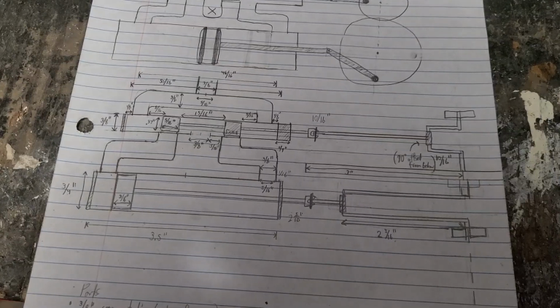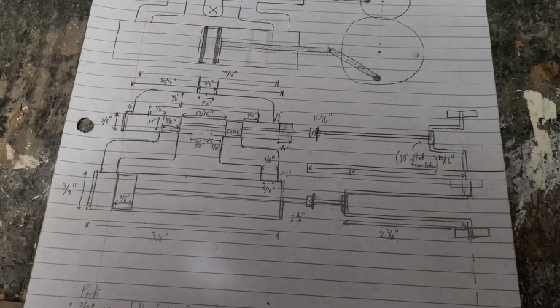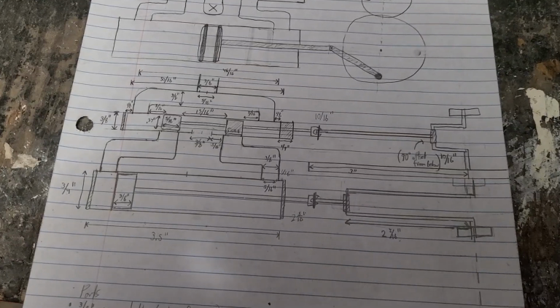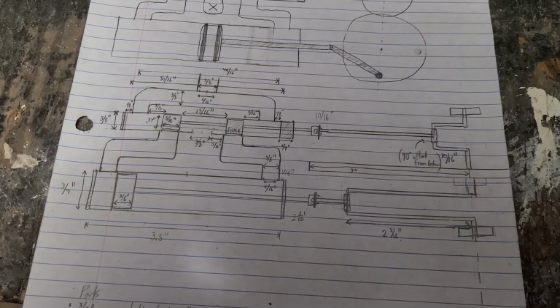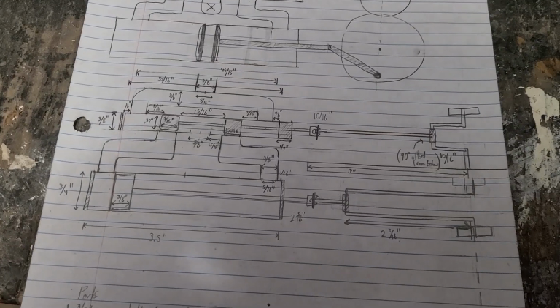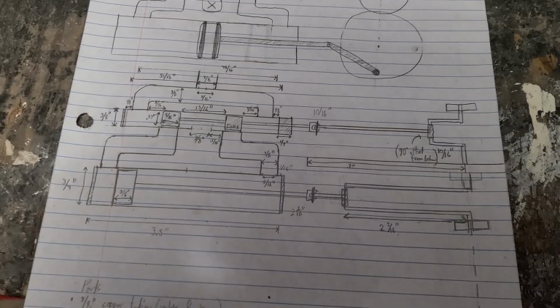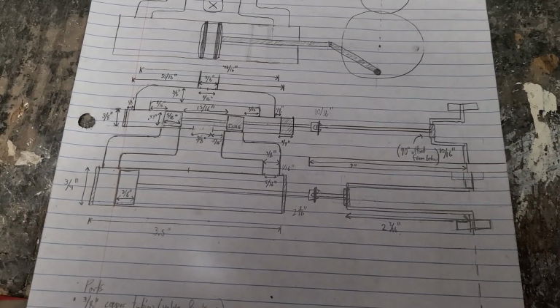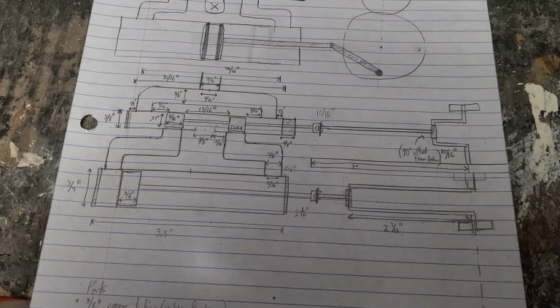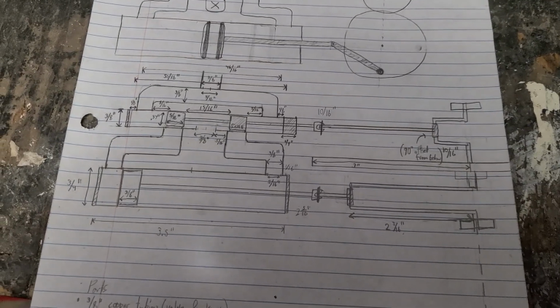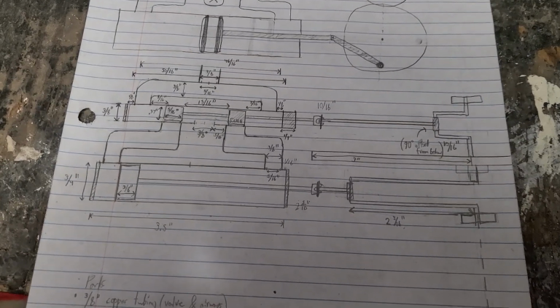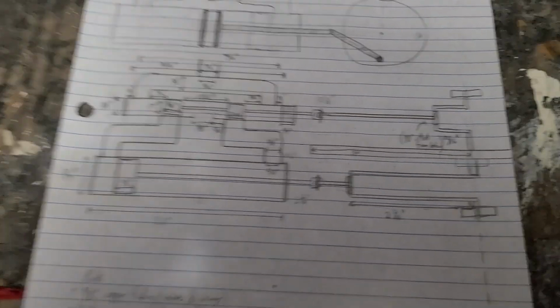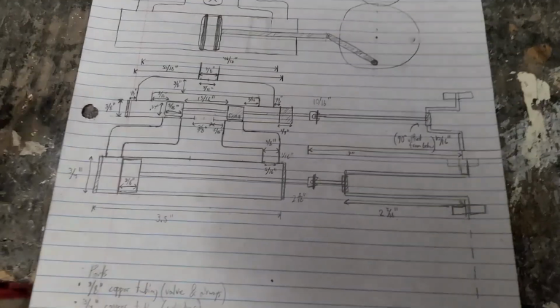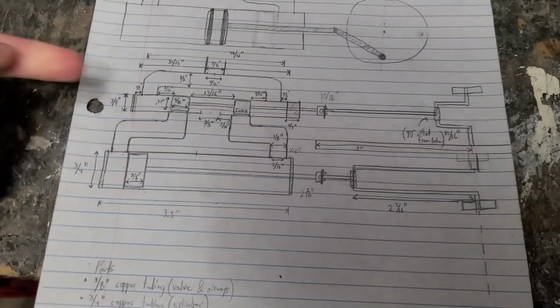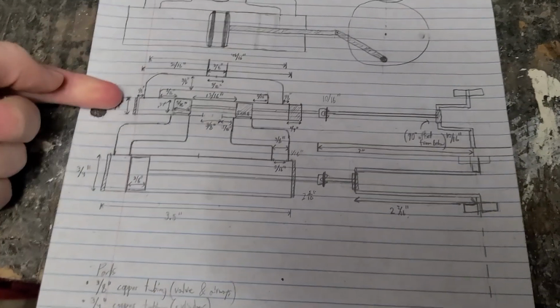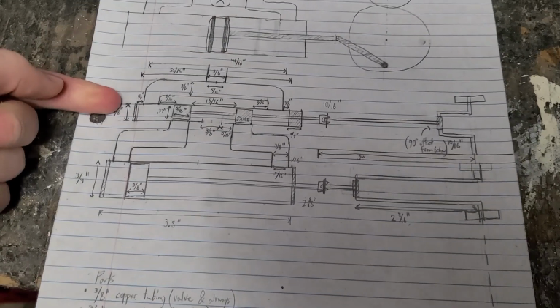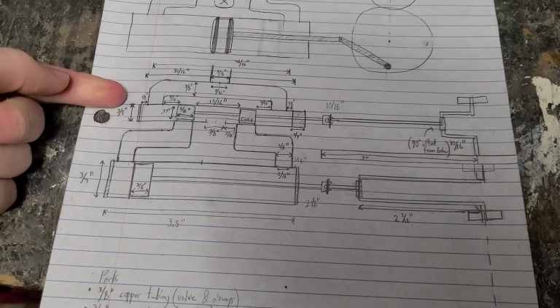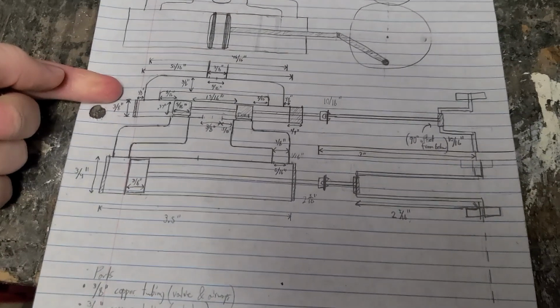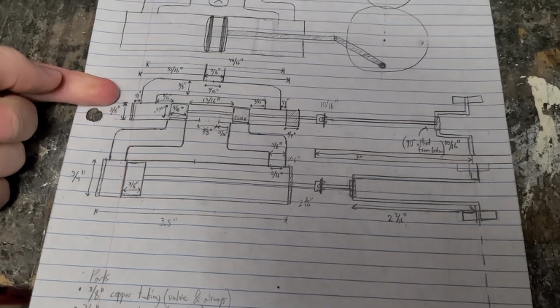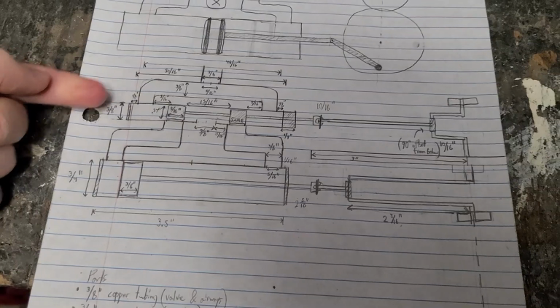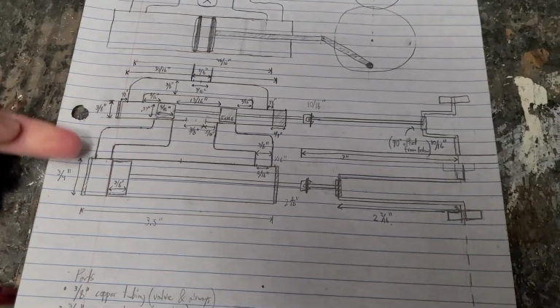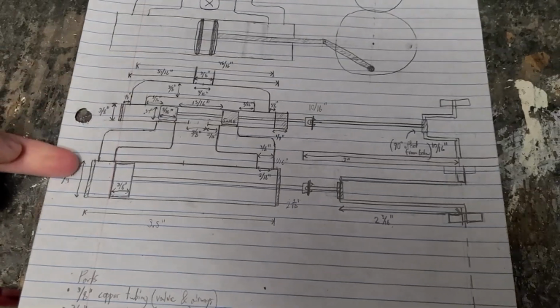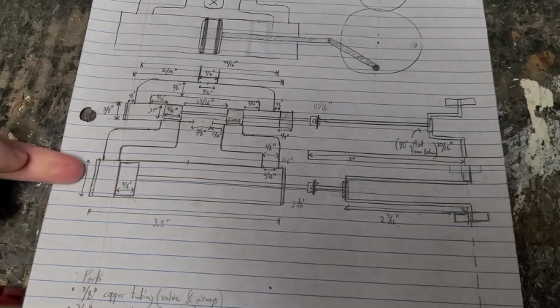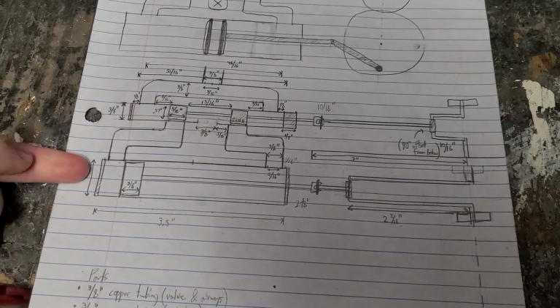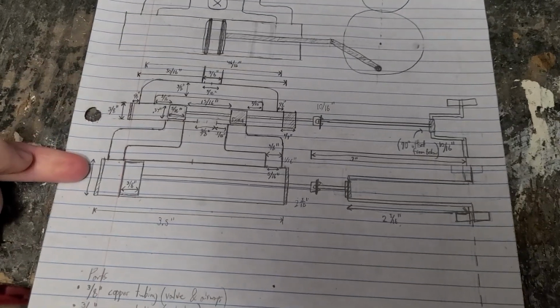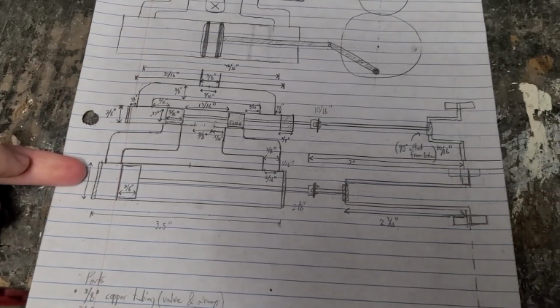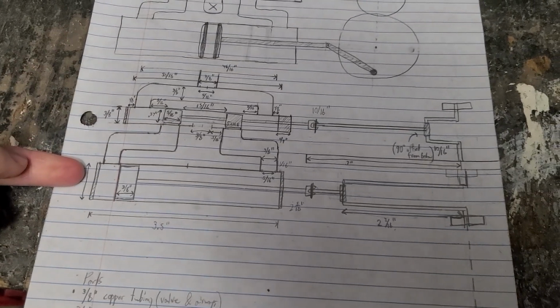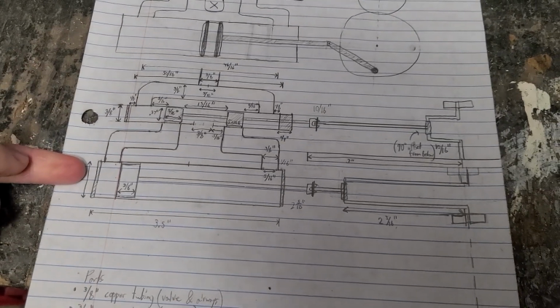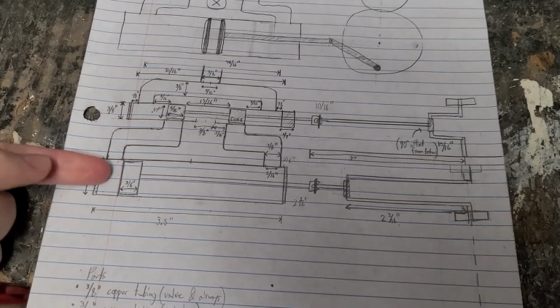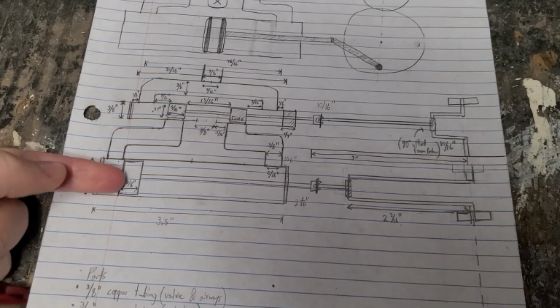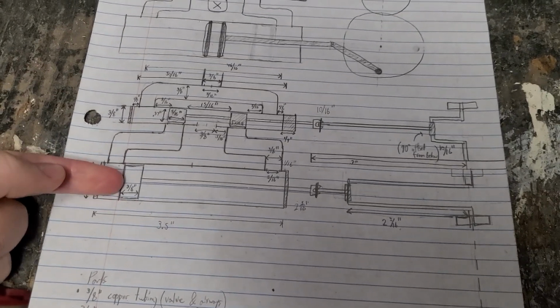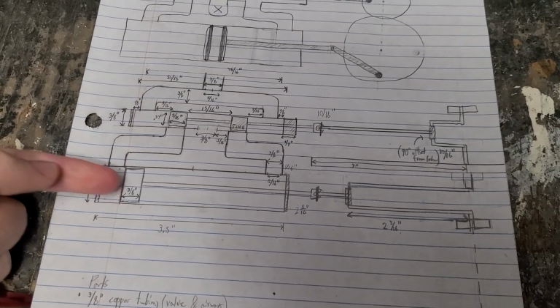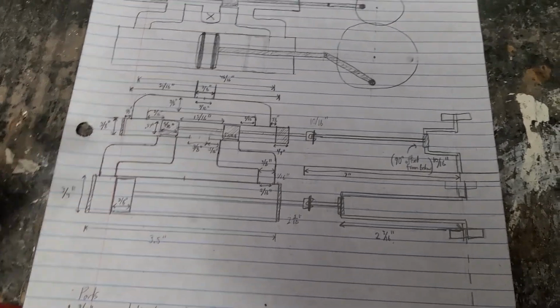Here's a diagram I made for my engine, and you can see this is the valve, and this is the cylinder with the piston in it.